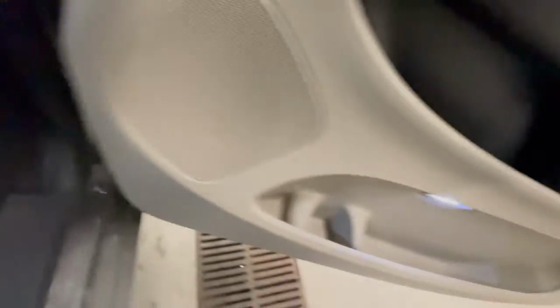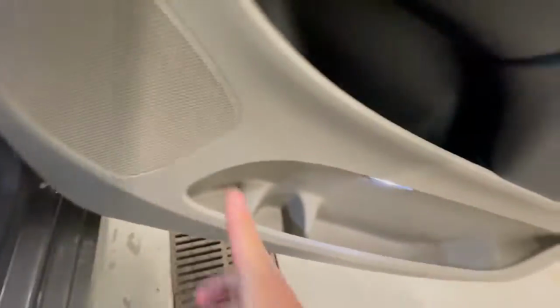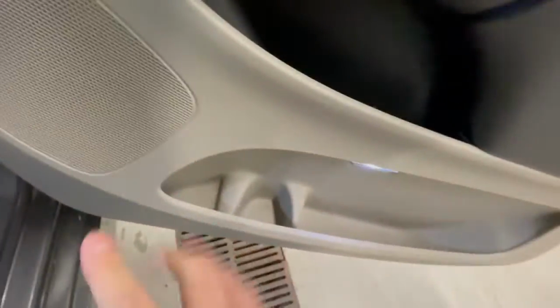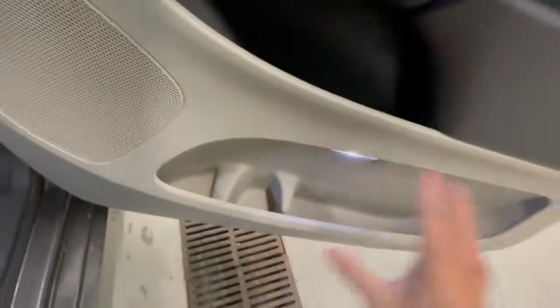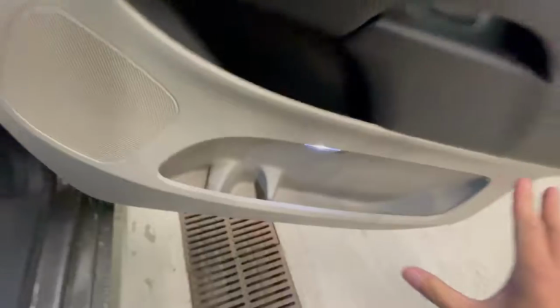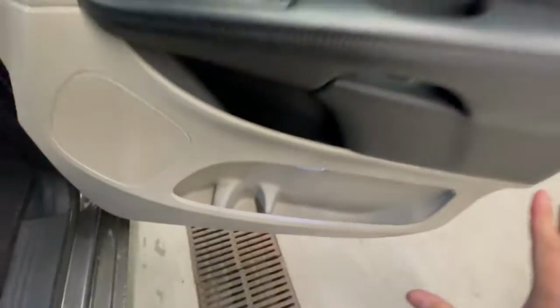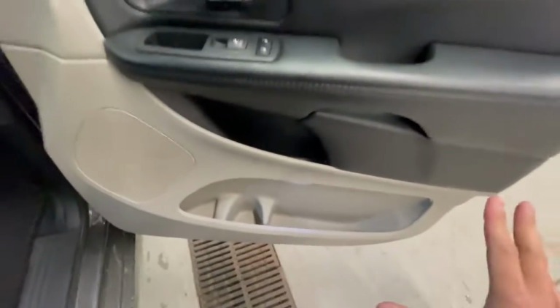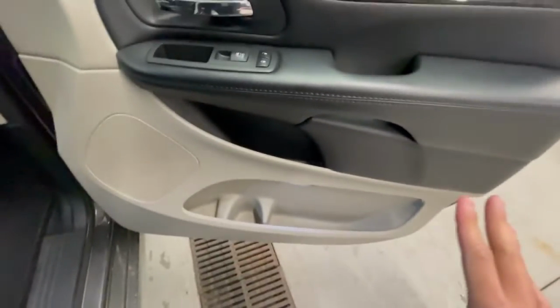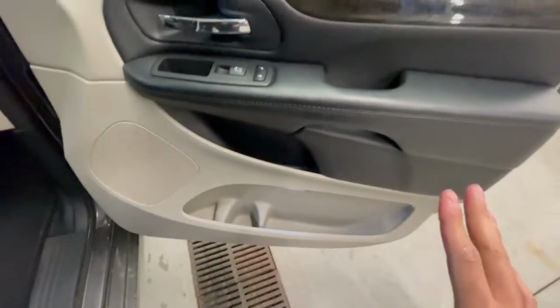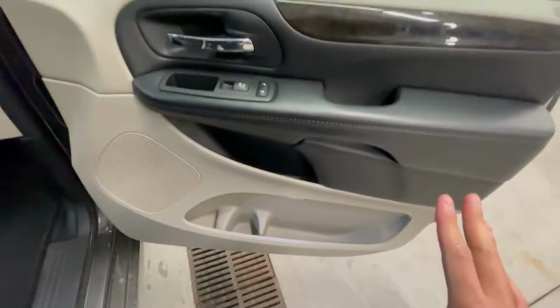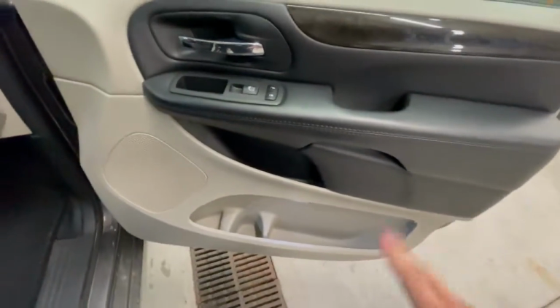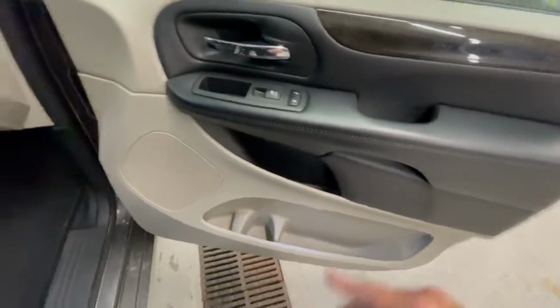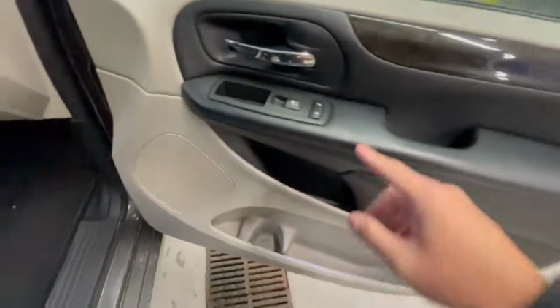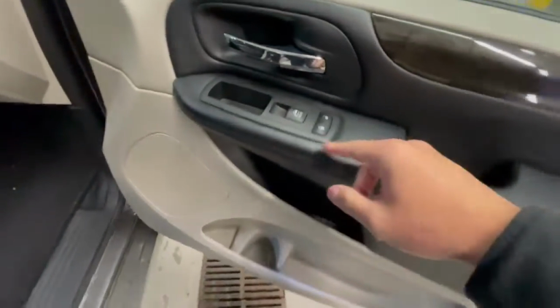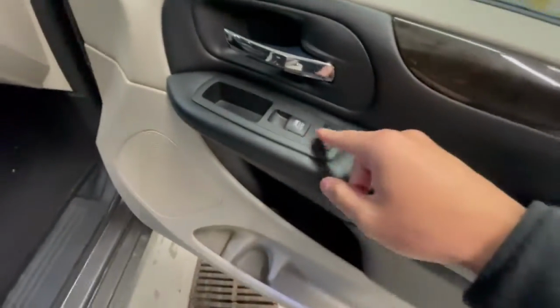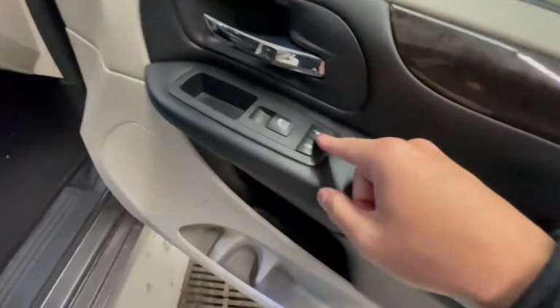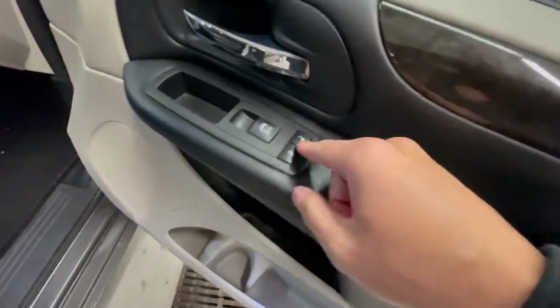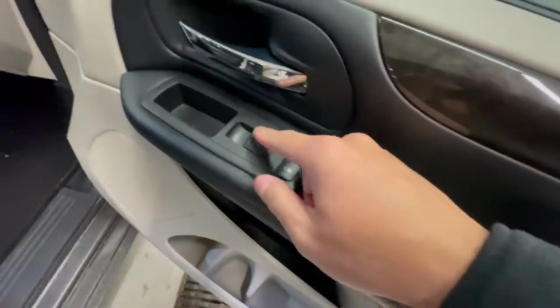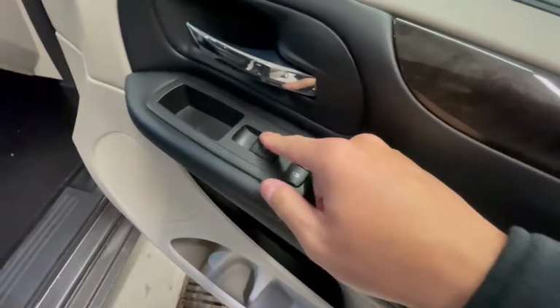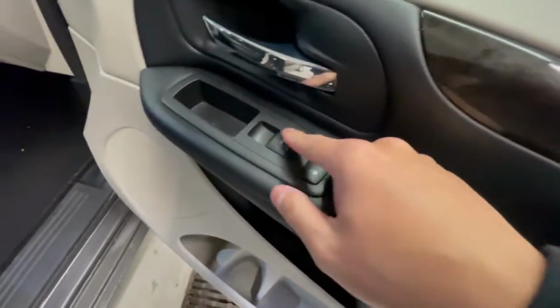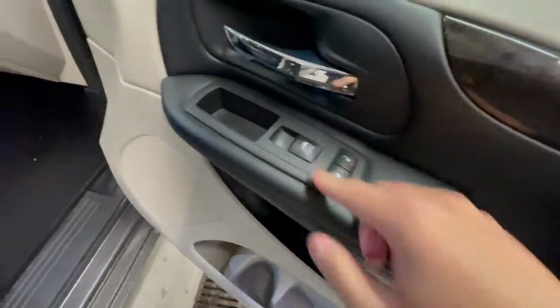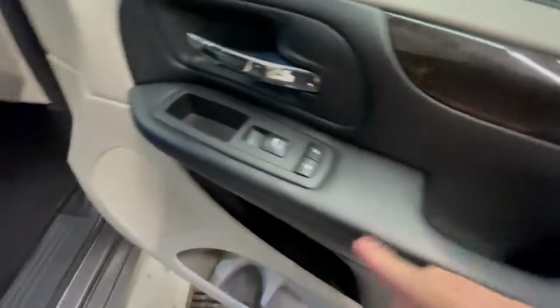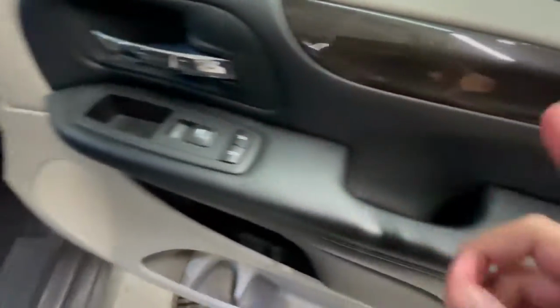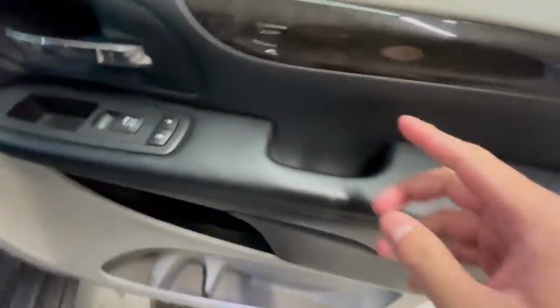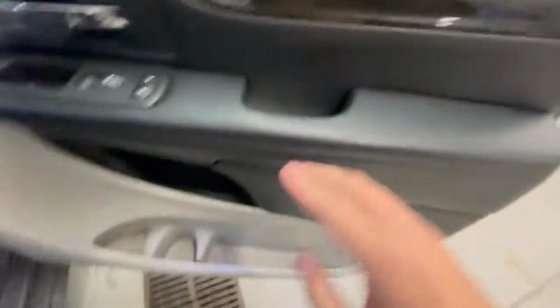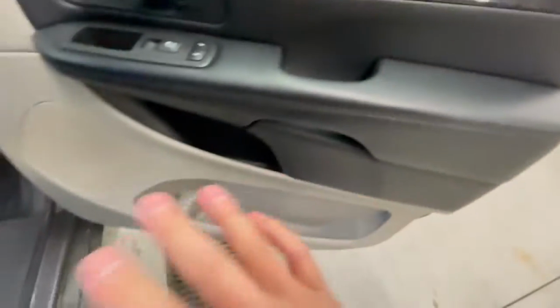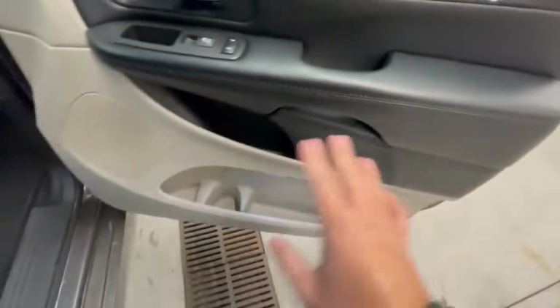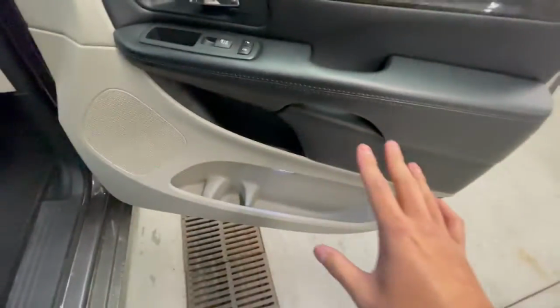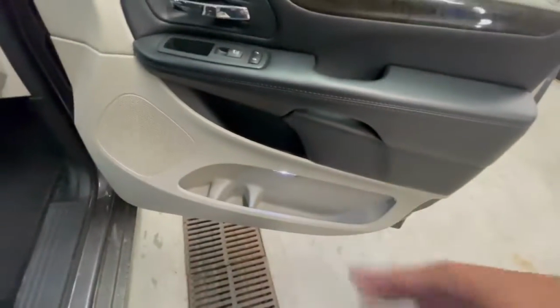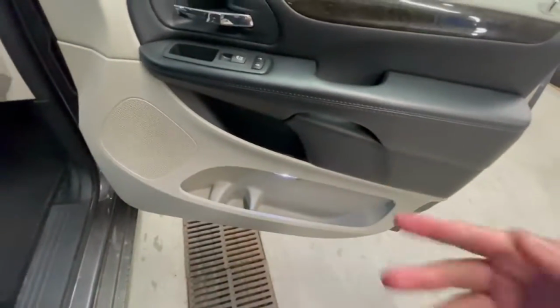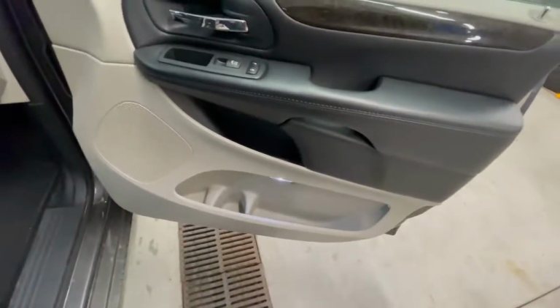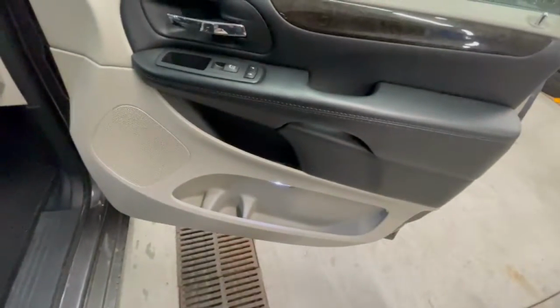On the door panel you've got your power locks and power windows, plus tons of space for cups and storage in there.